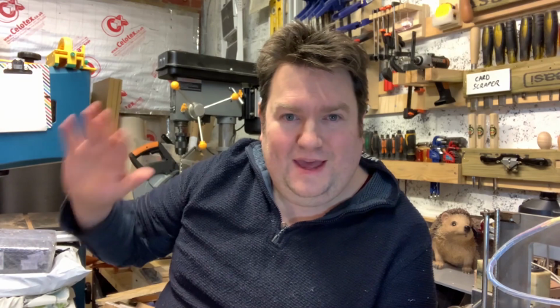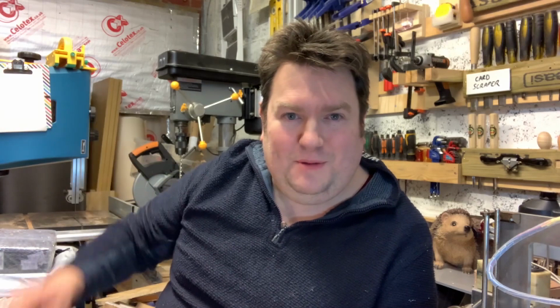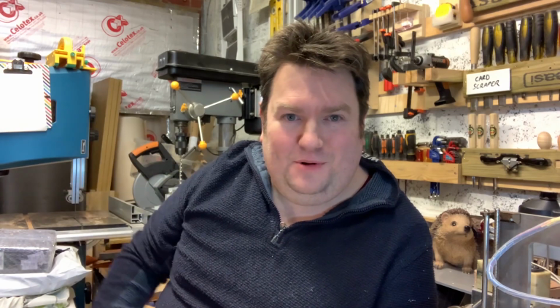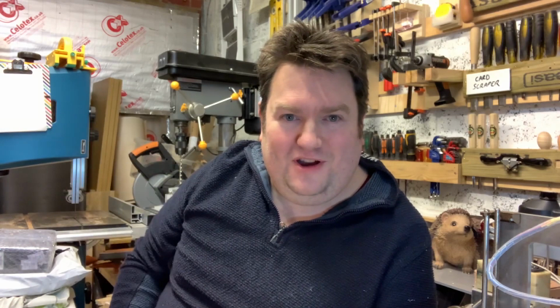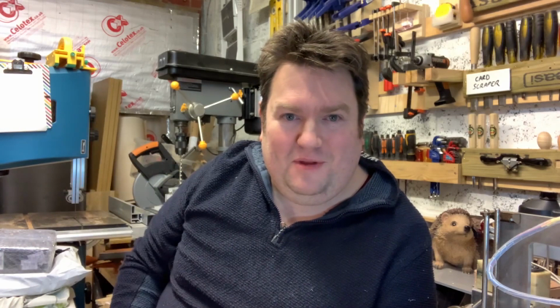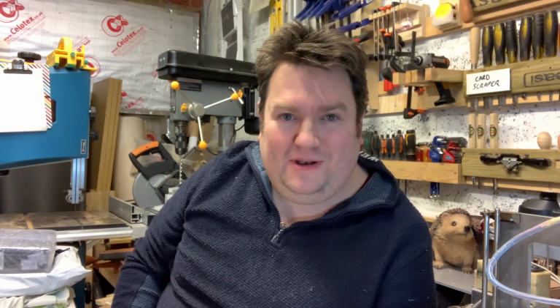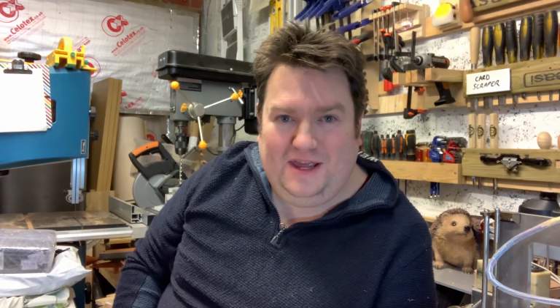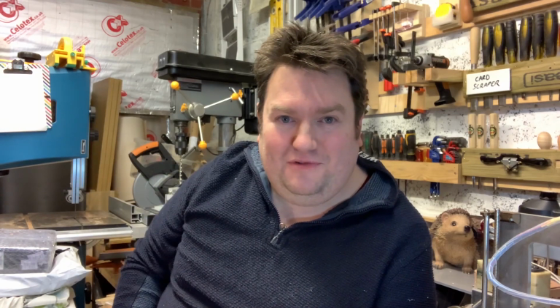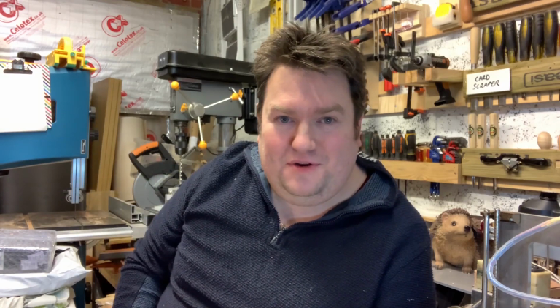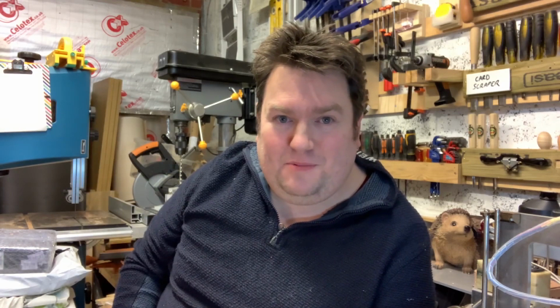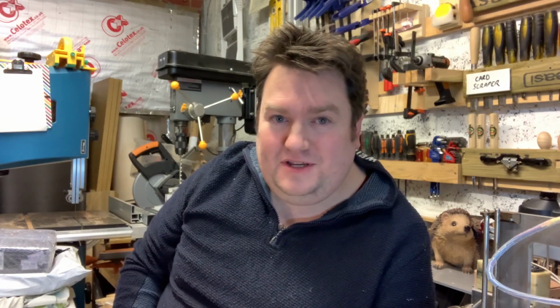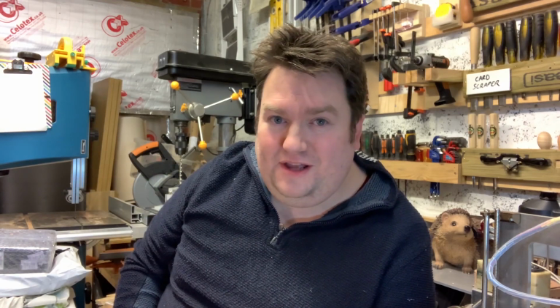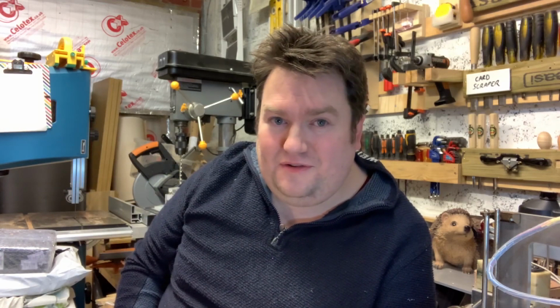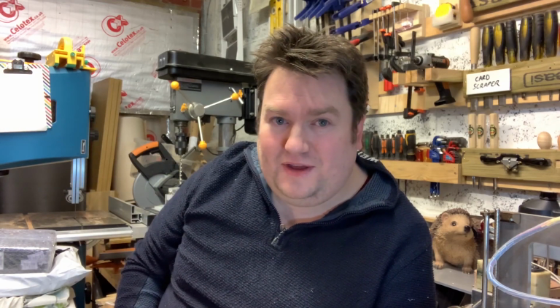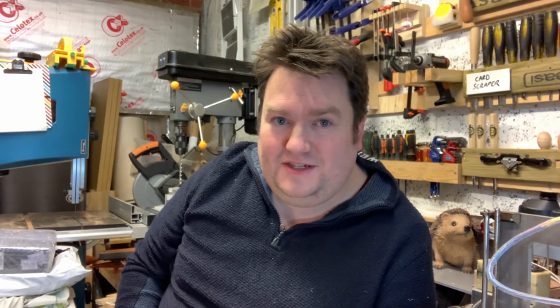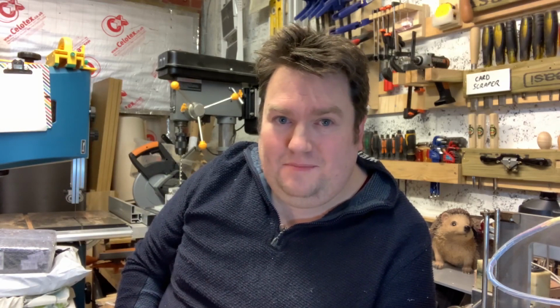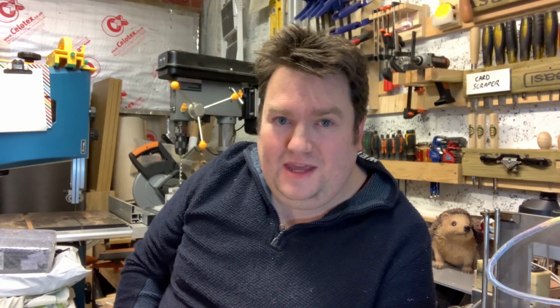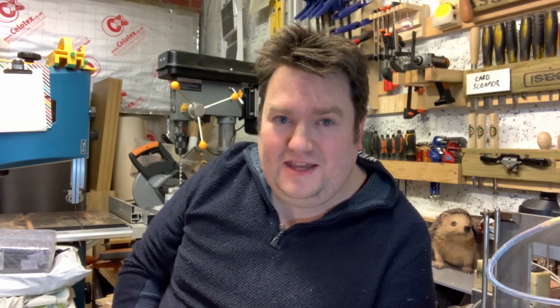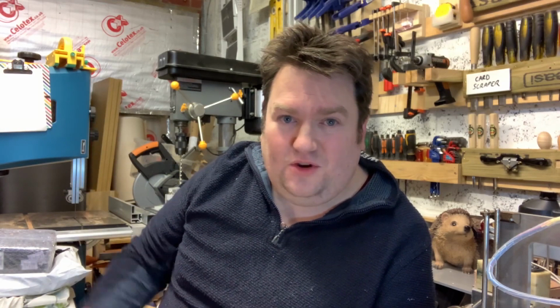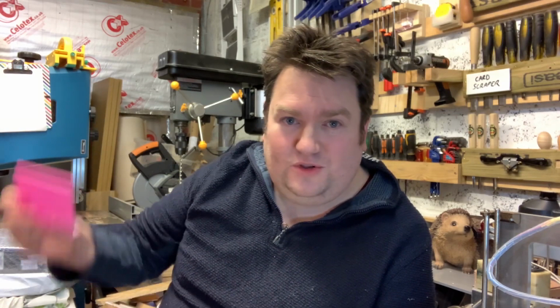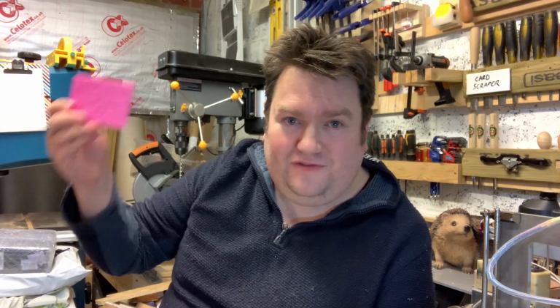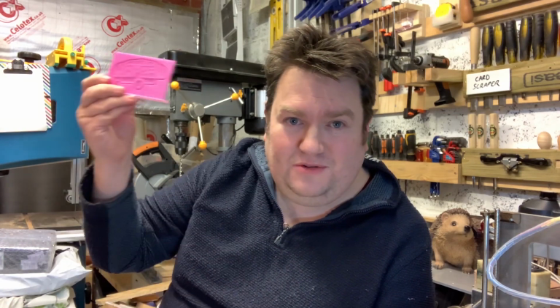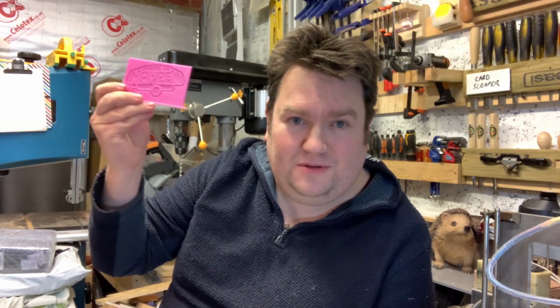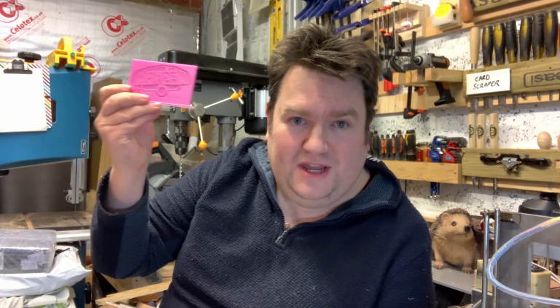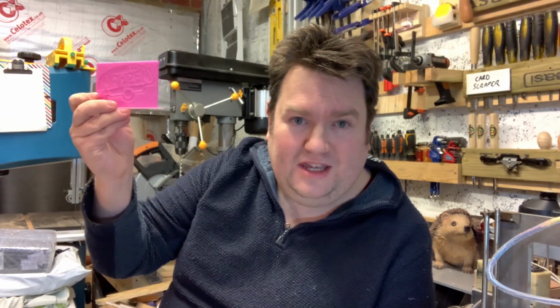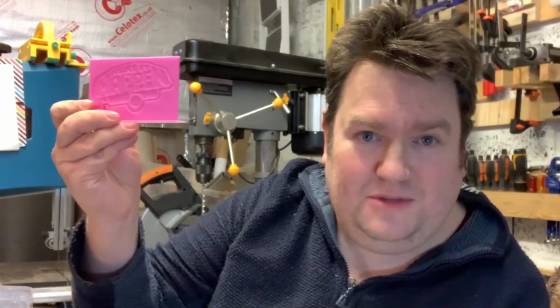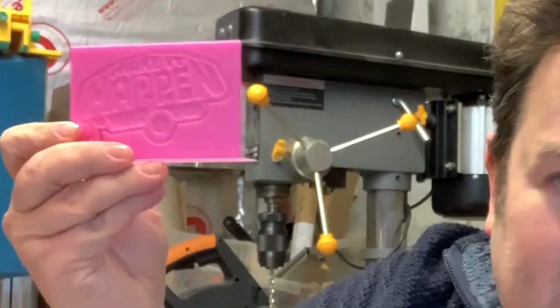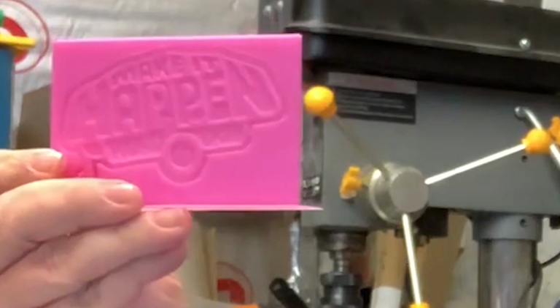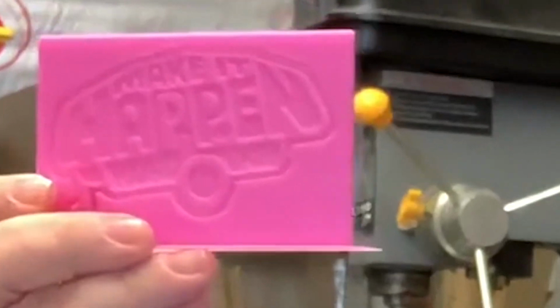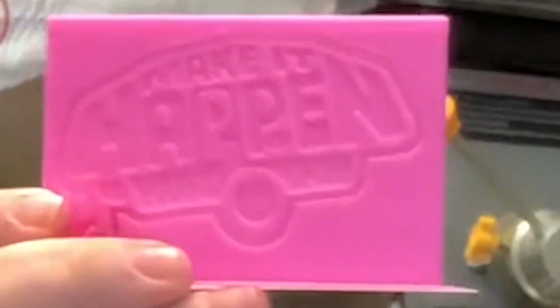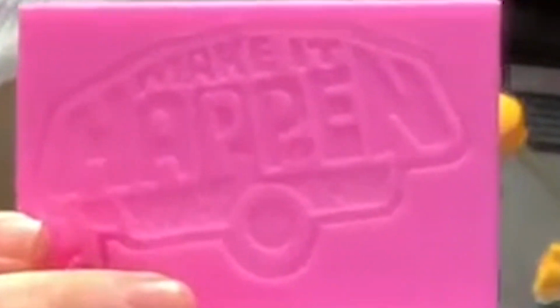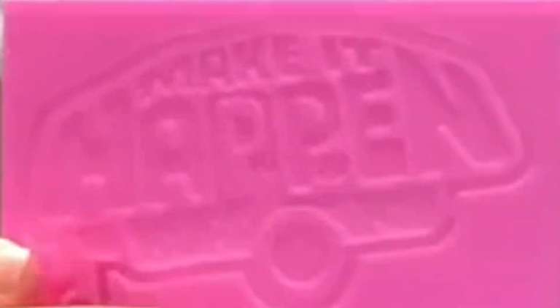Hey people, I've been playing with 3D printed lithophanes and making these awesome photos come to life. Check it out.